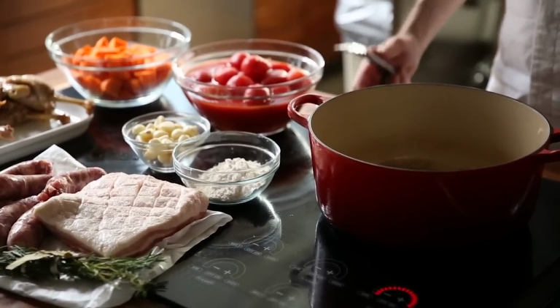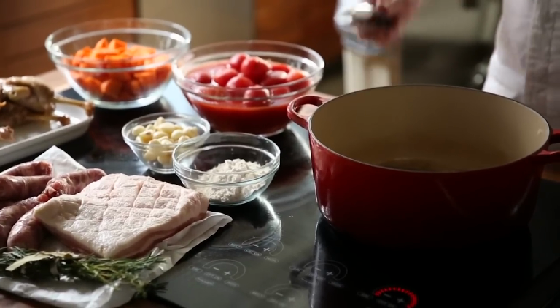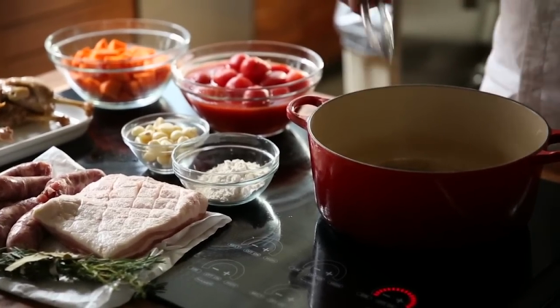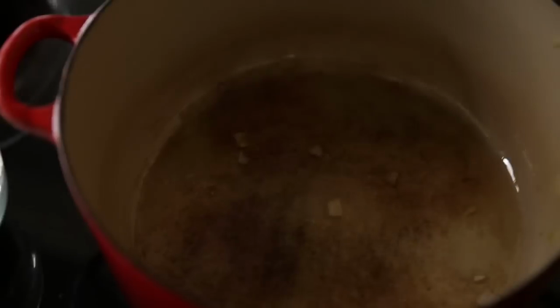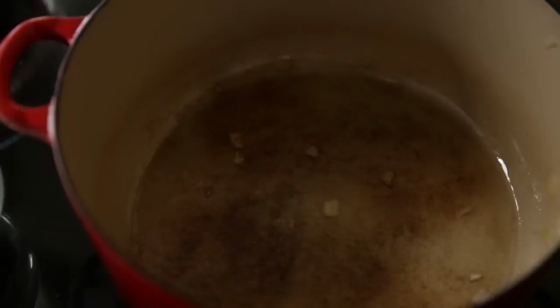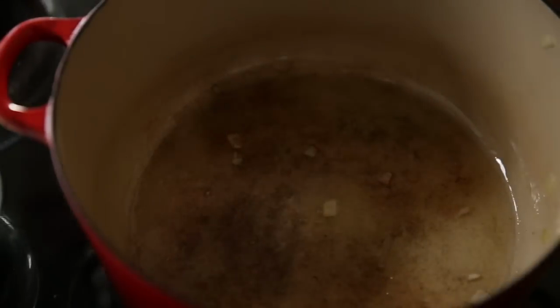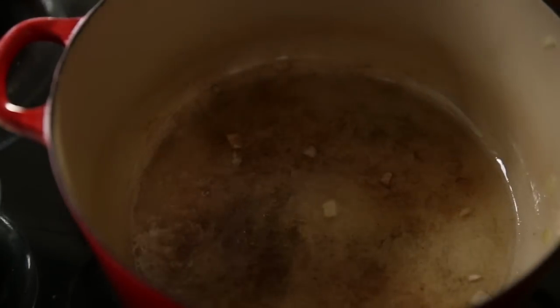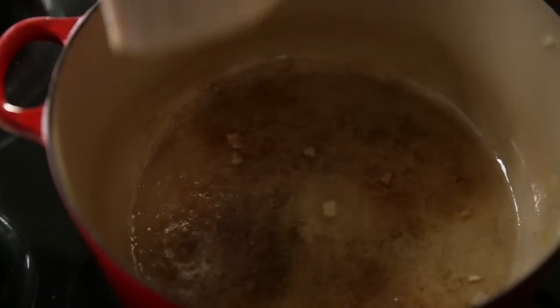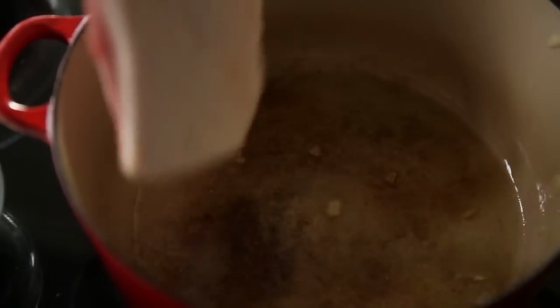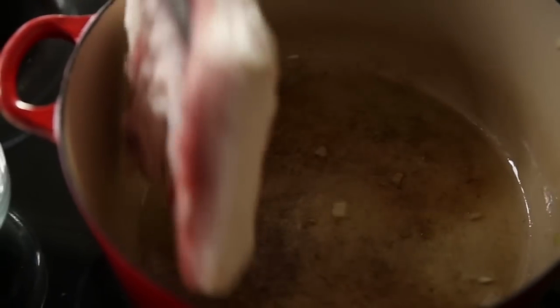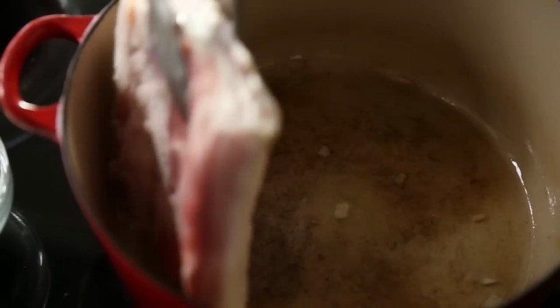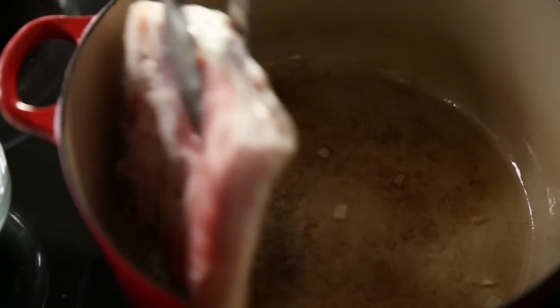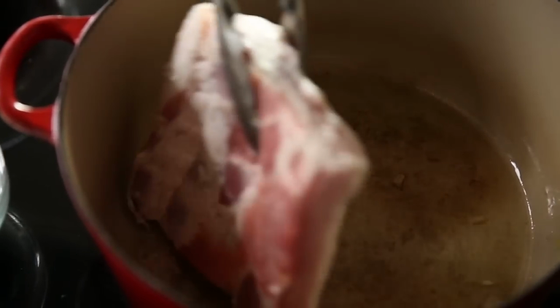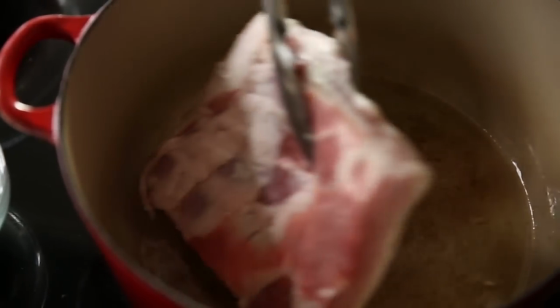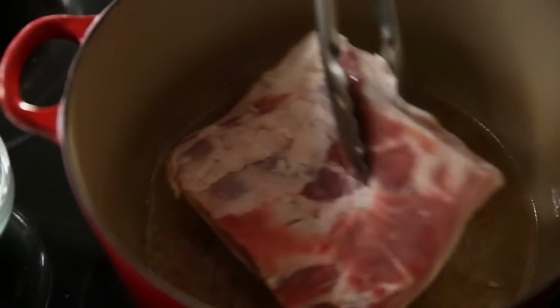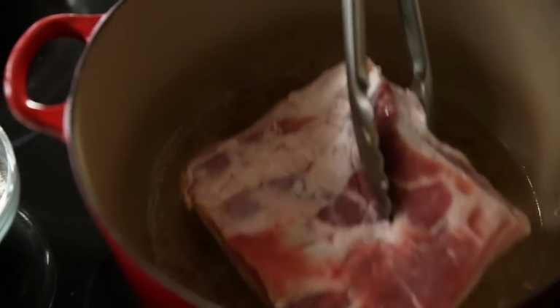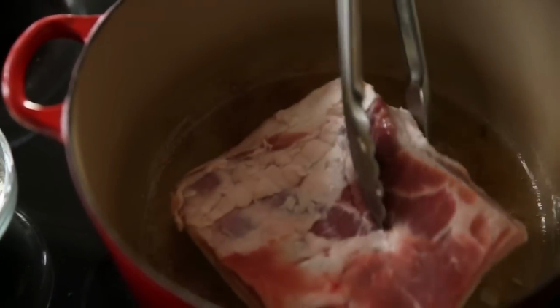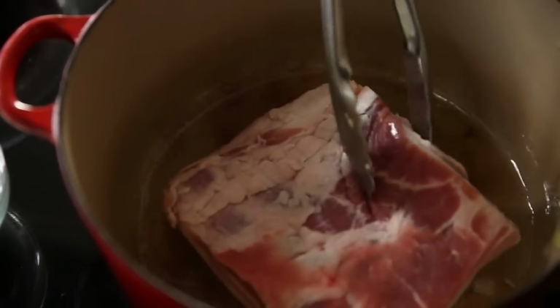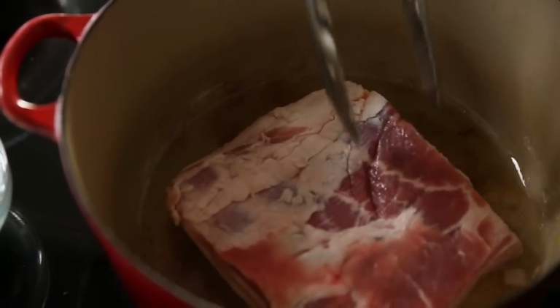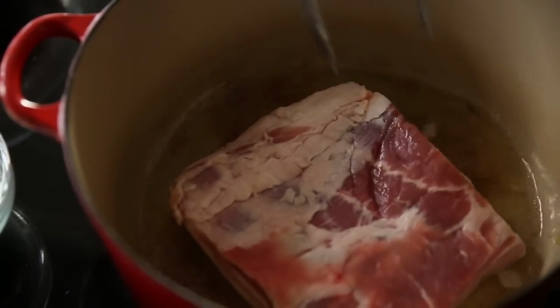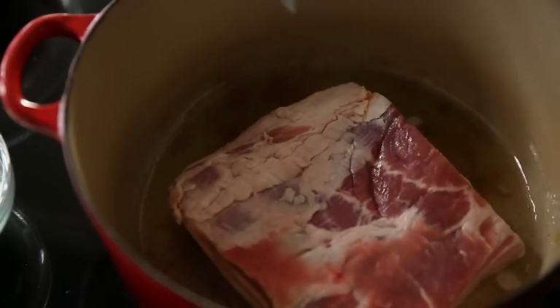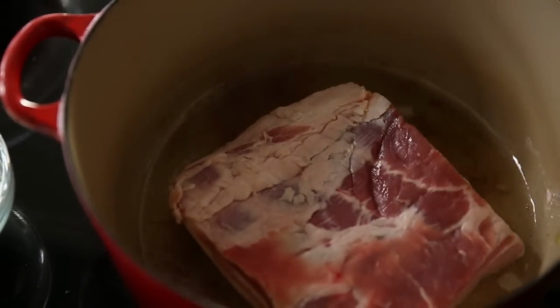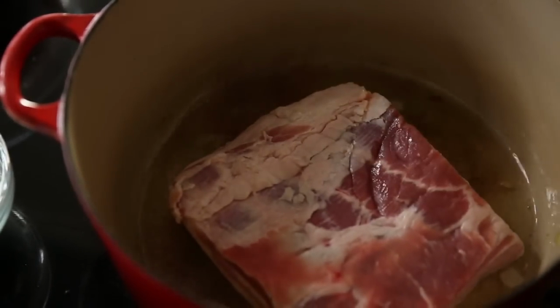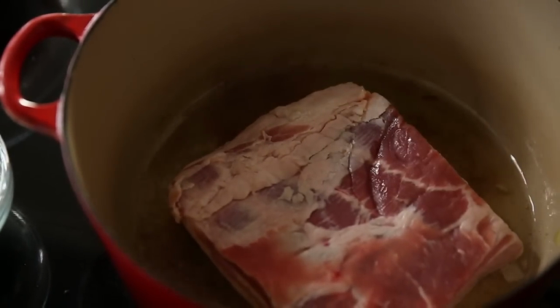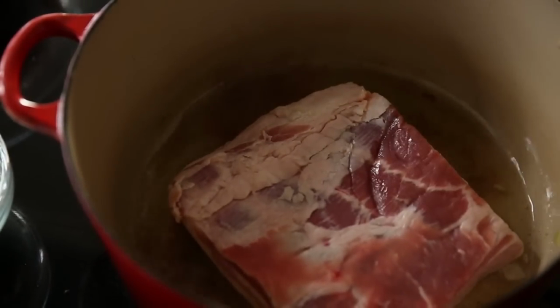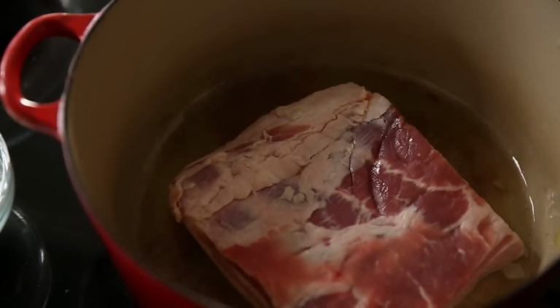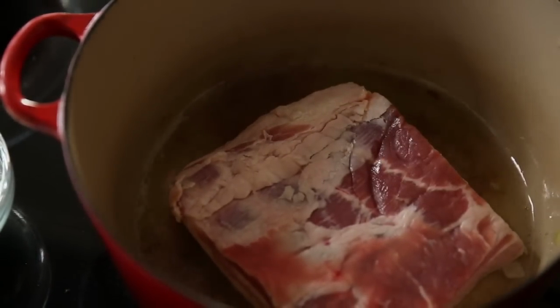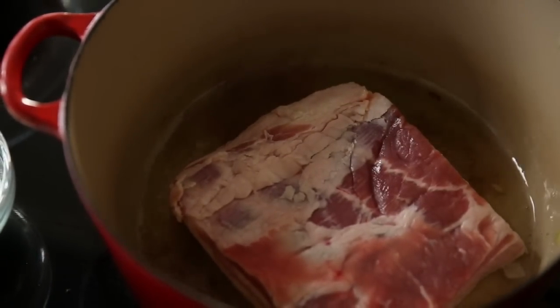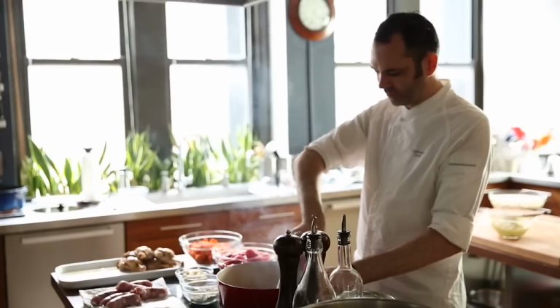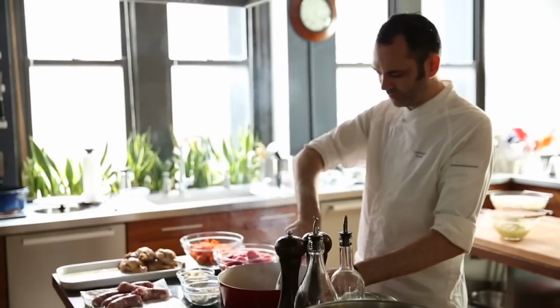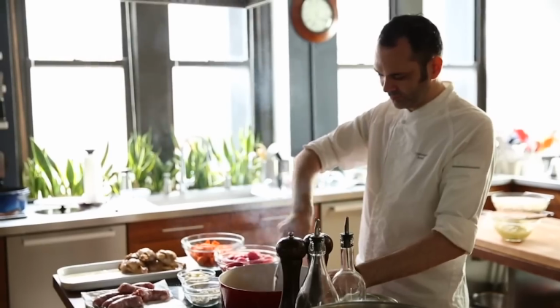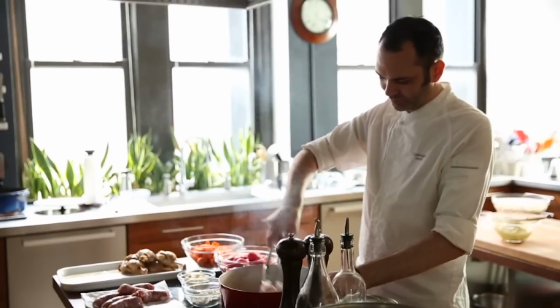For the first day, we soak the beans in cold water and also confit the duck legs in duck fat.